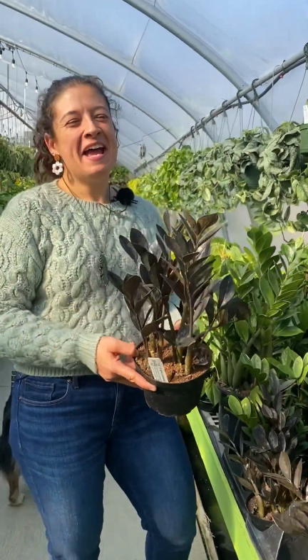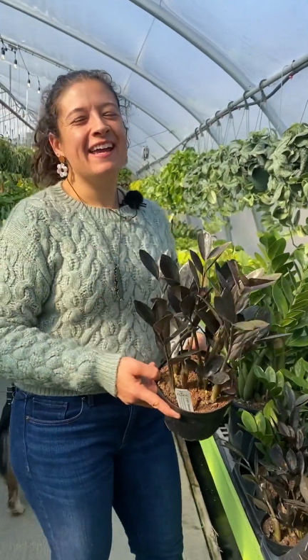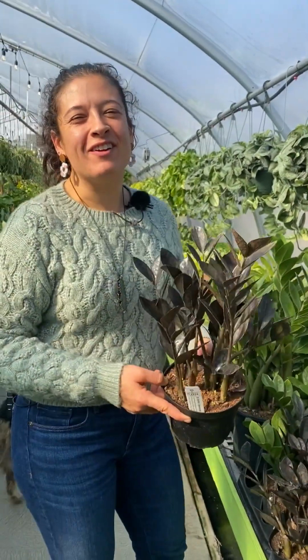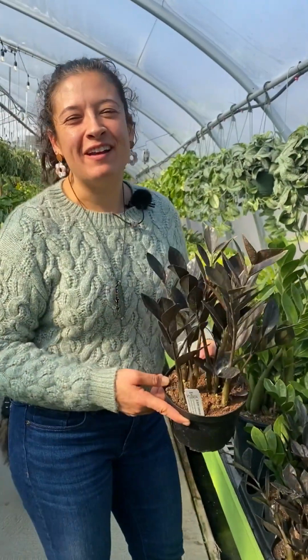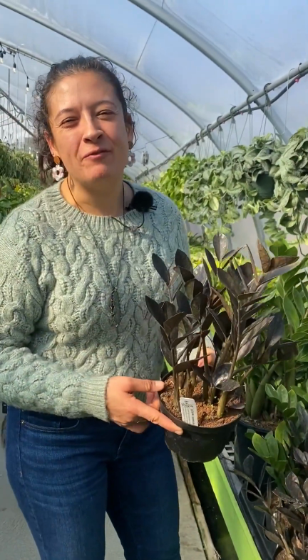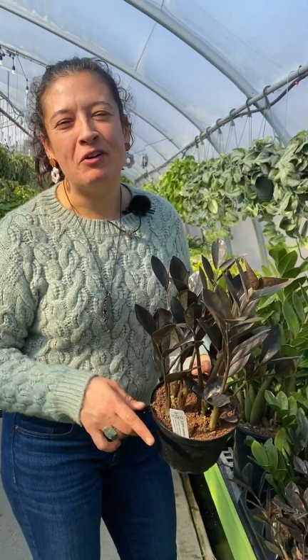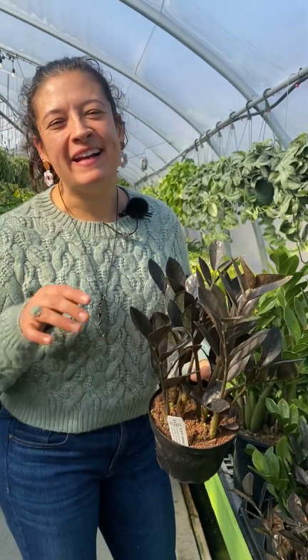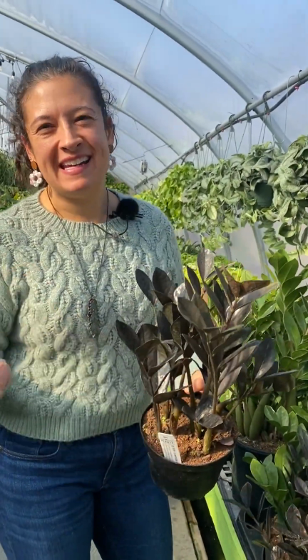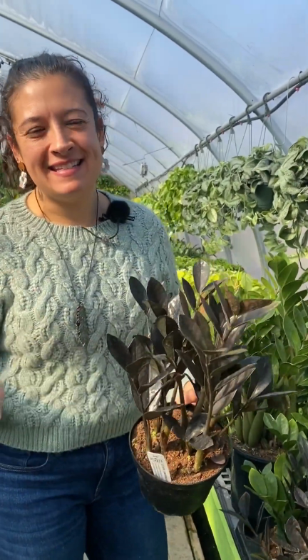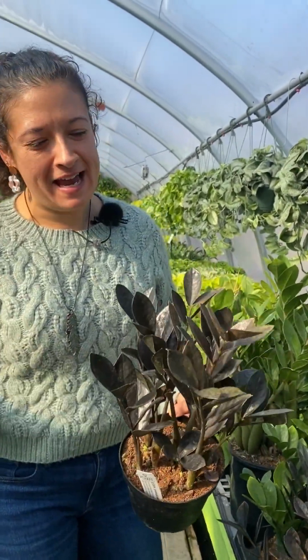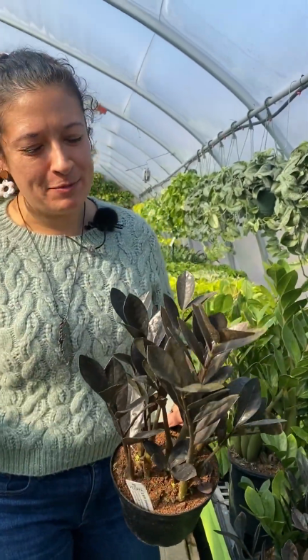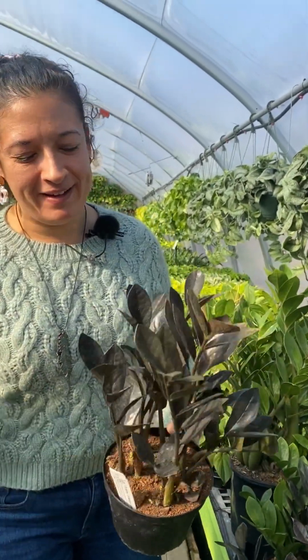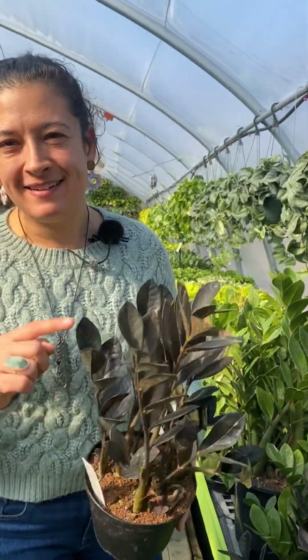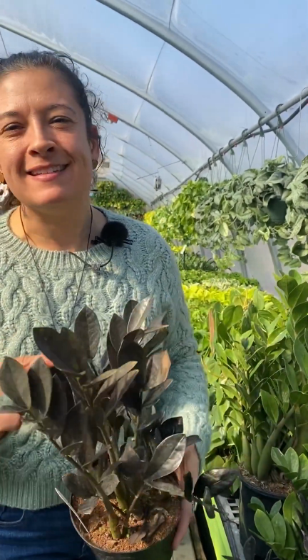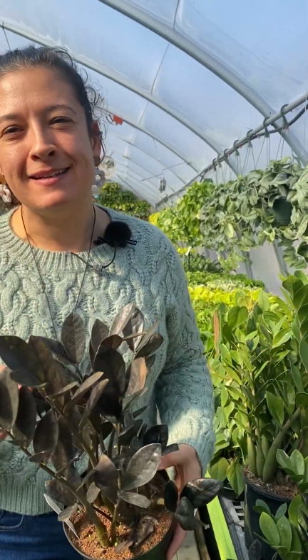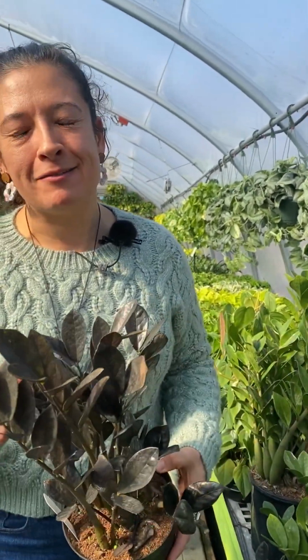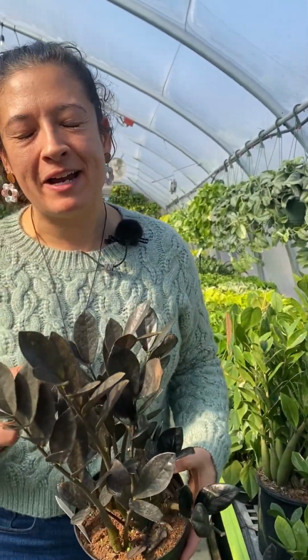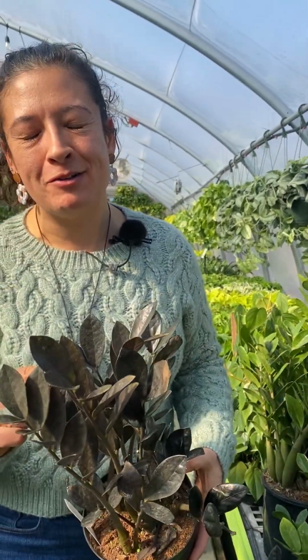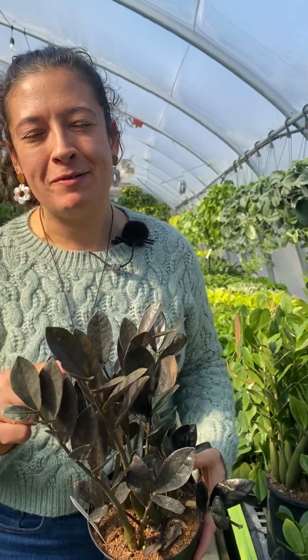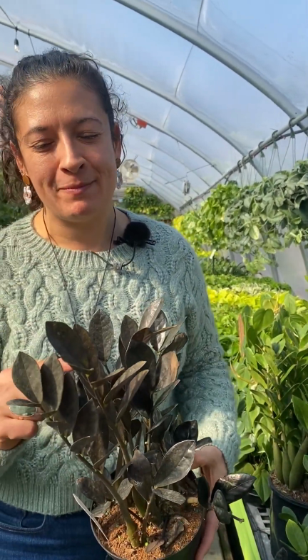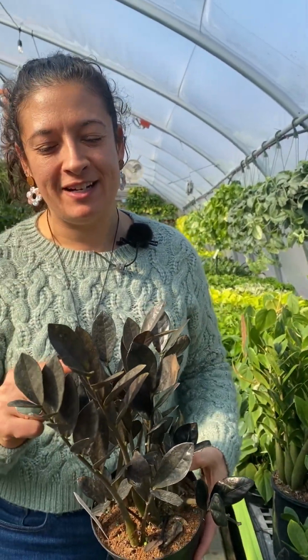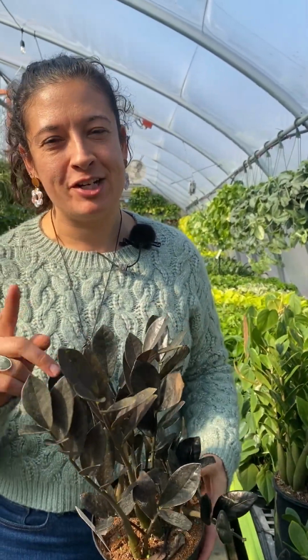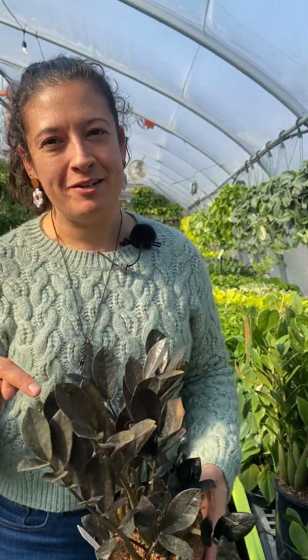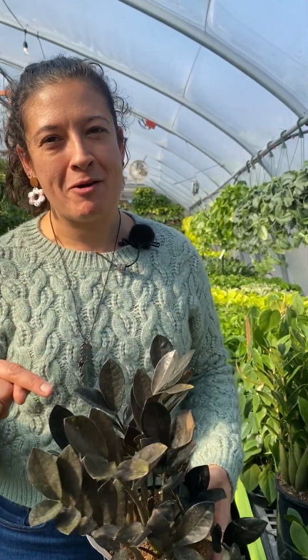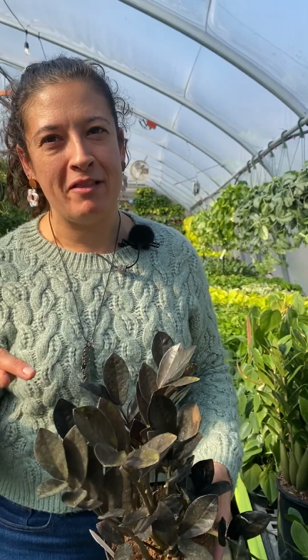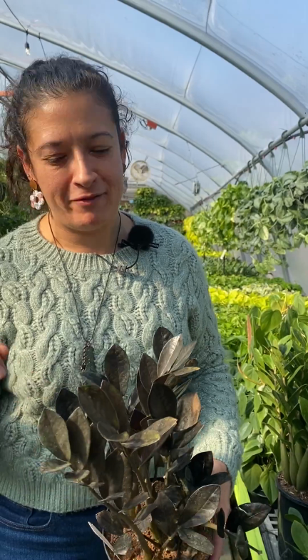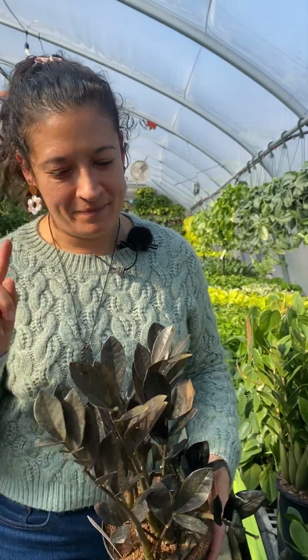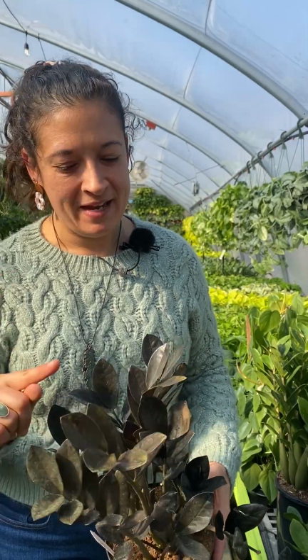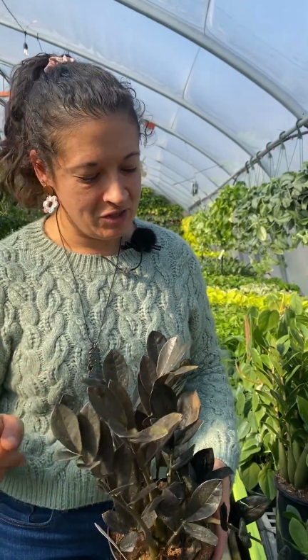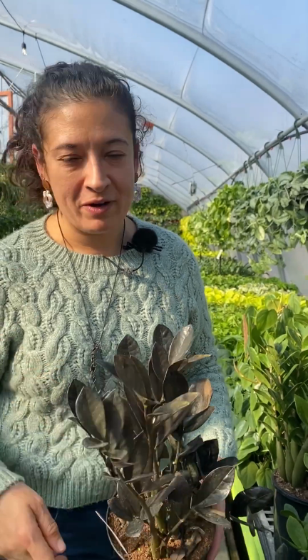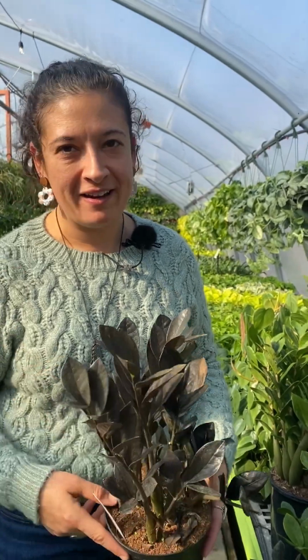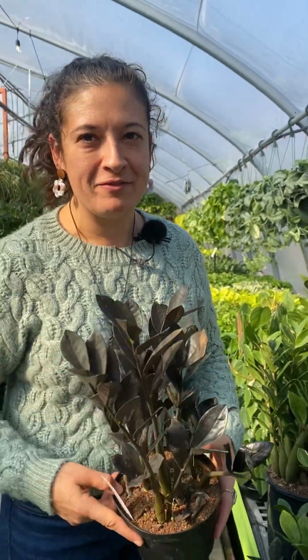If you're looking for an easy houseplant, ZZs are my go-to recommendation. You know I love them. It's a great gift.